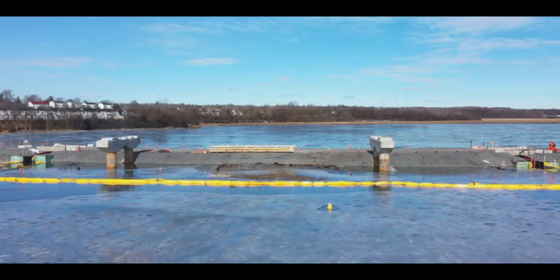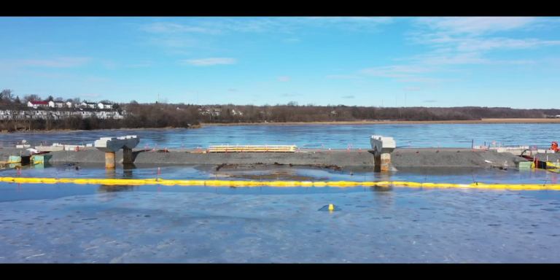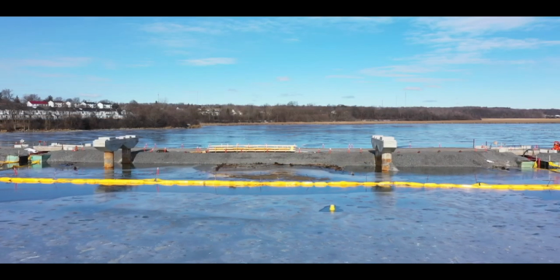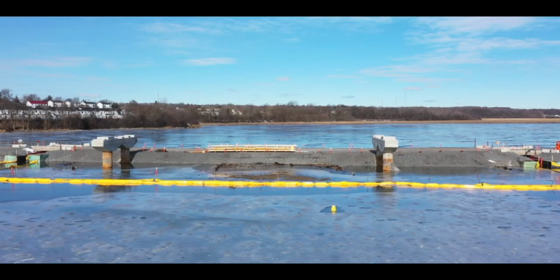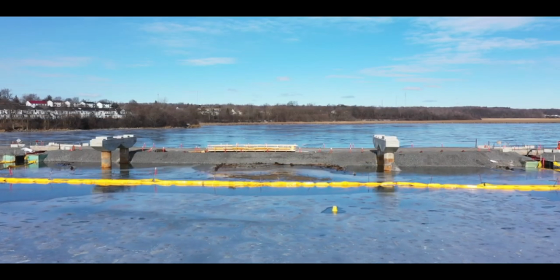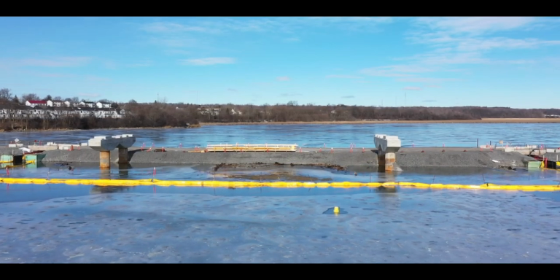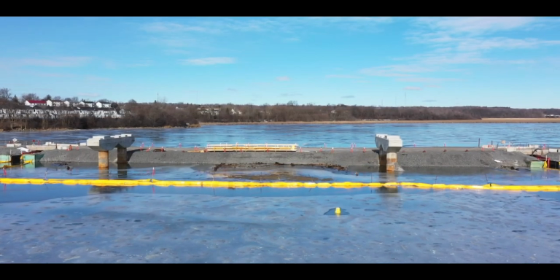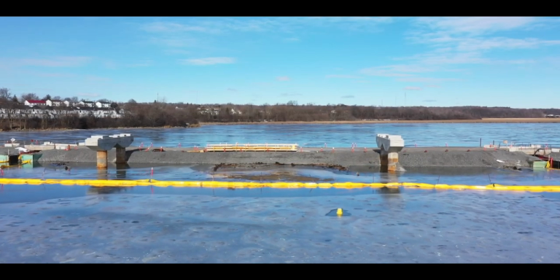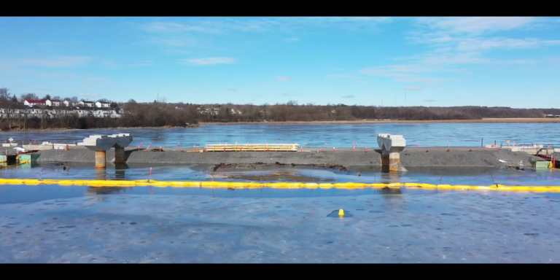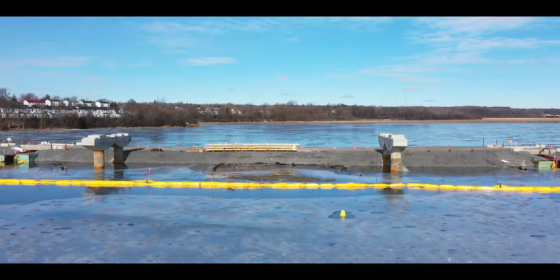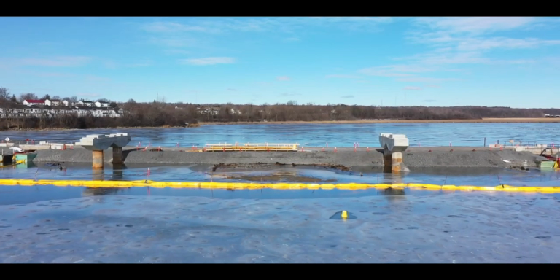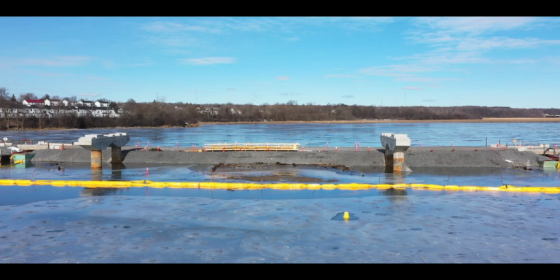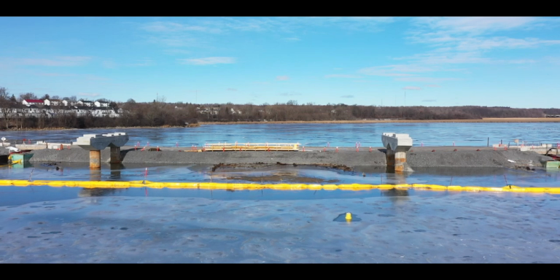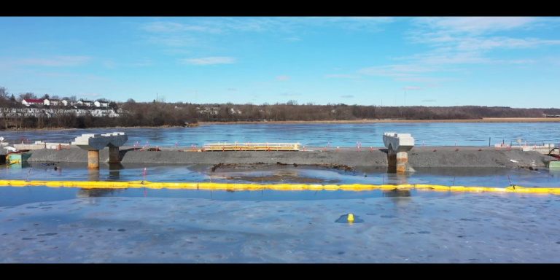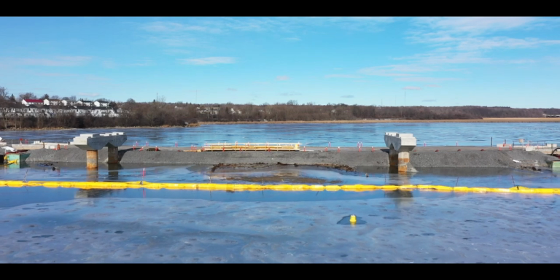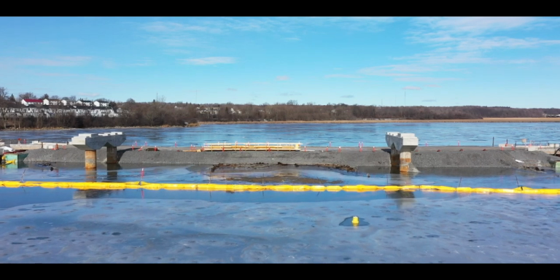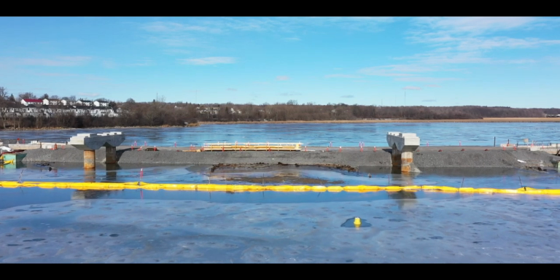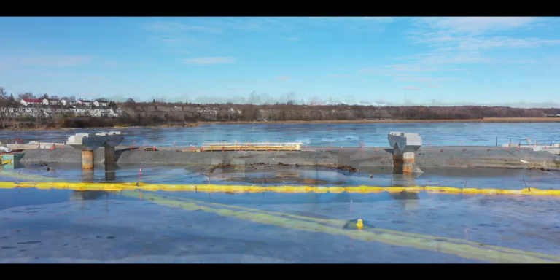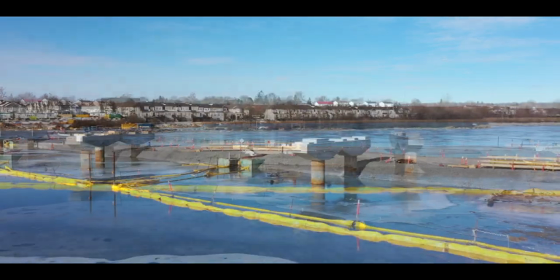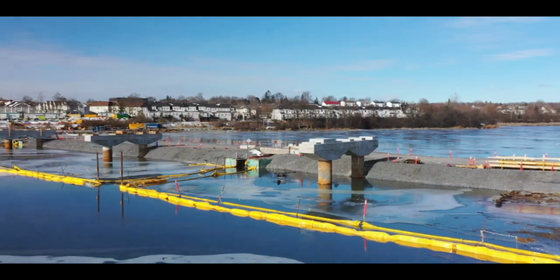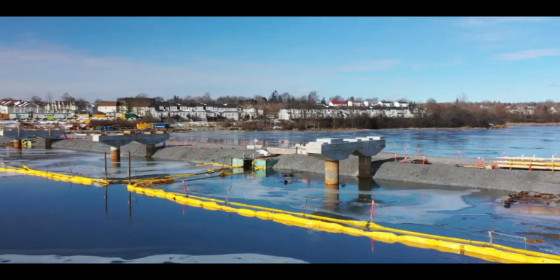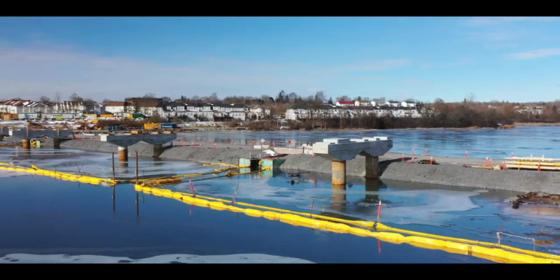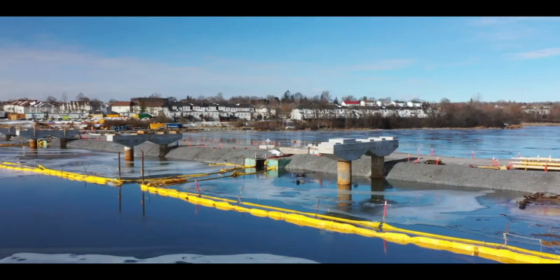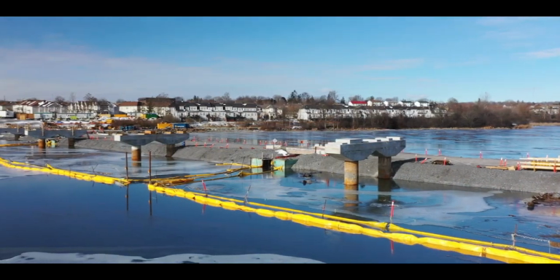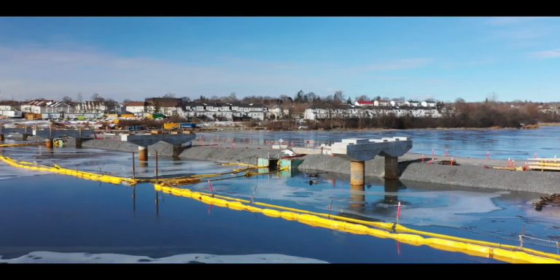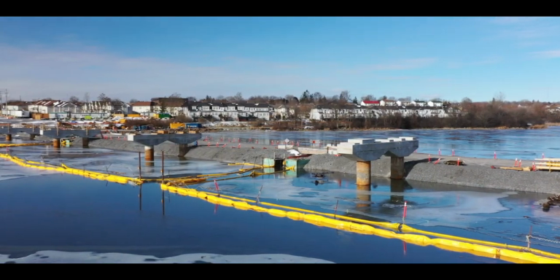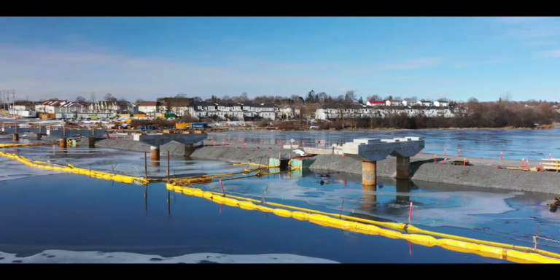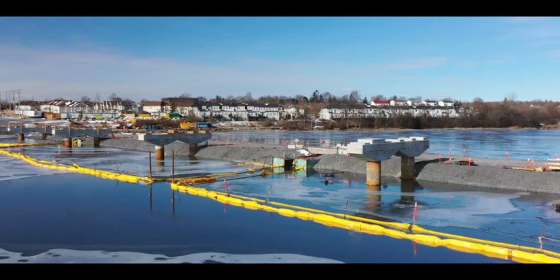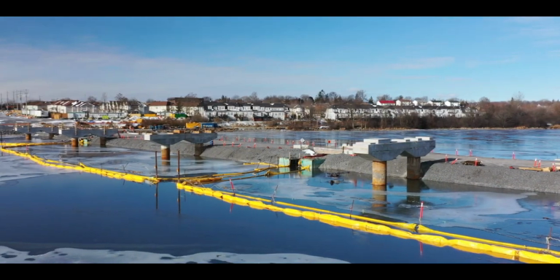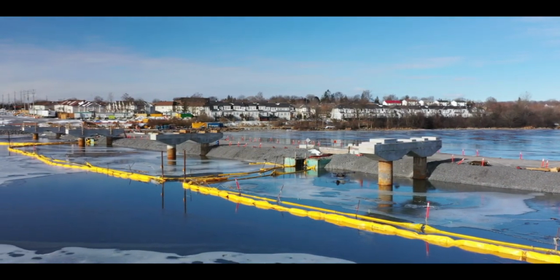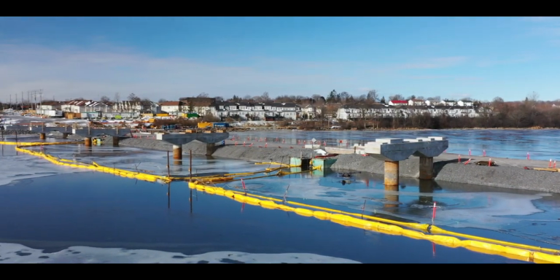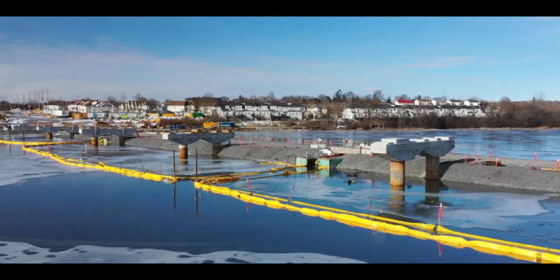You can get a better idea of the new concrete structures in this shot. And you can see the smaller concrete structures as well.